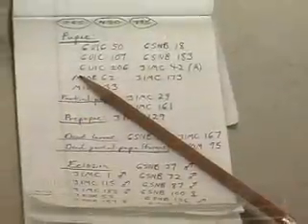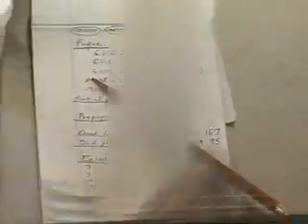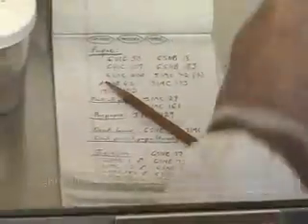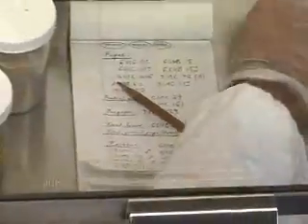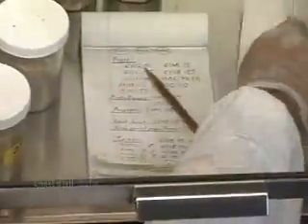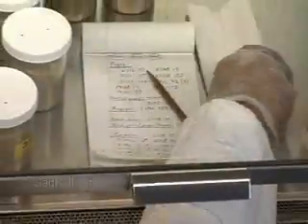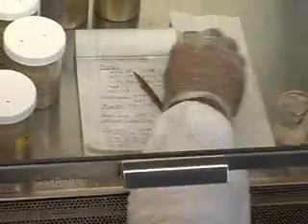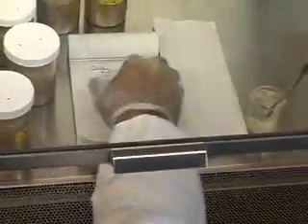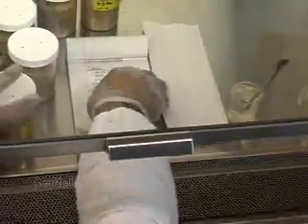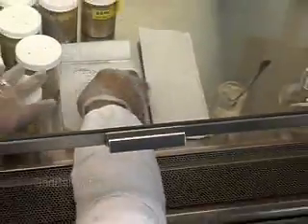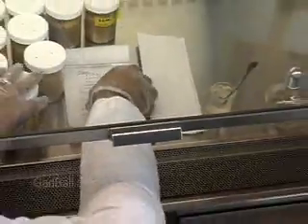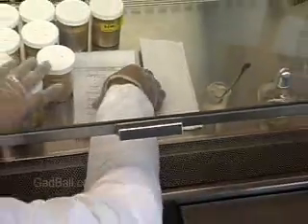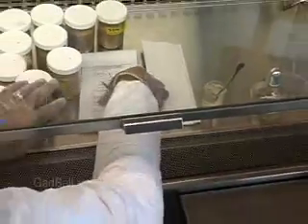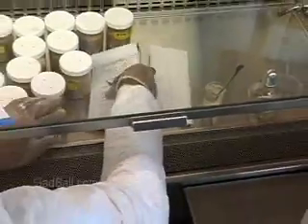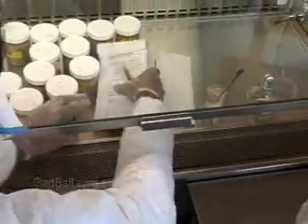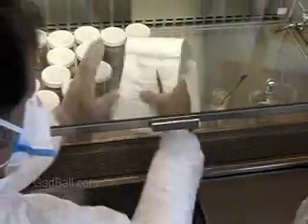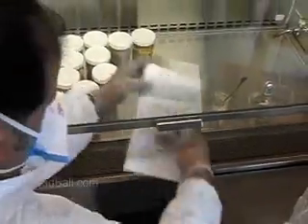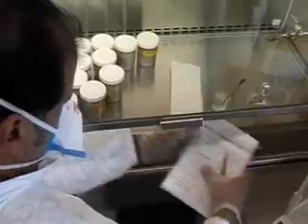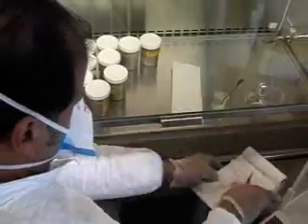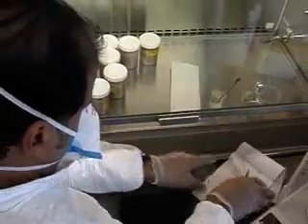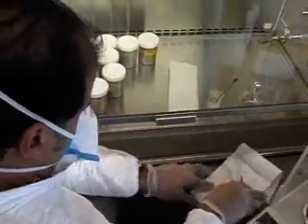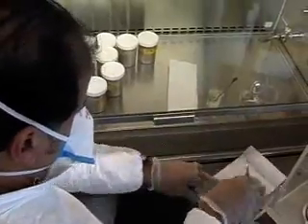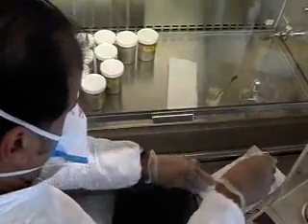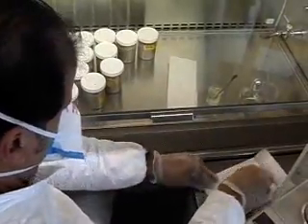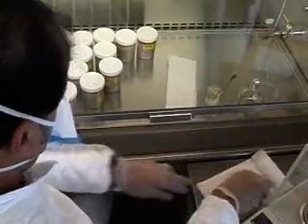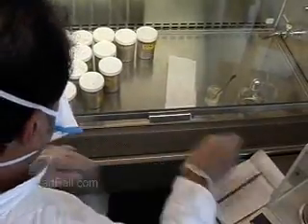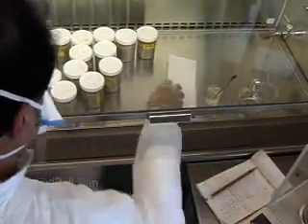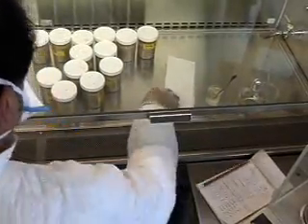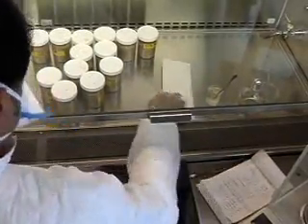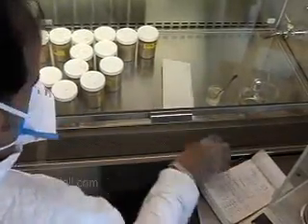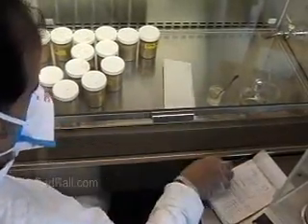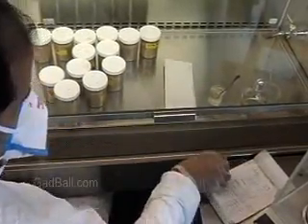They monitor experiments and keep careful records, which will later help them to prepare detailed reports.